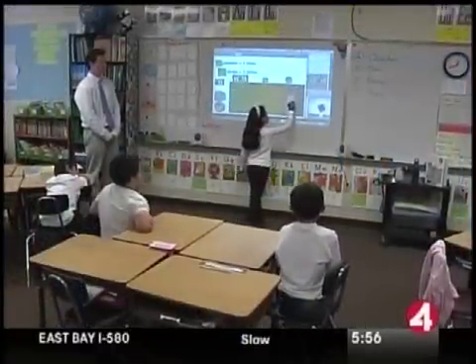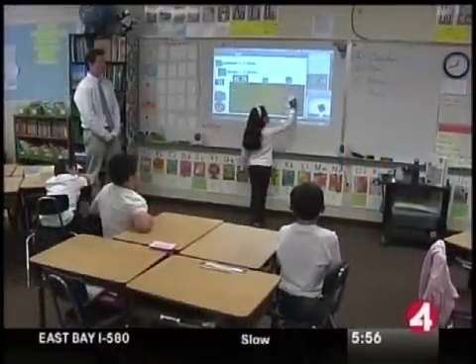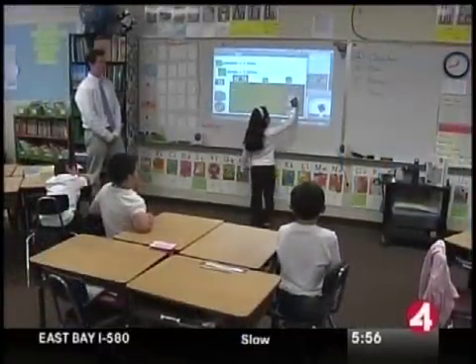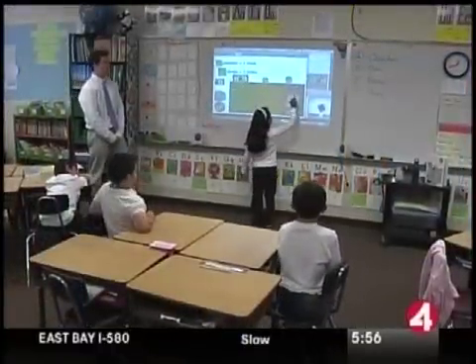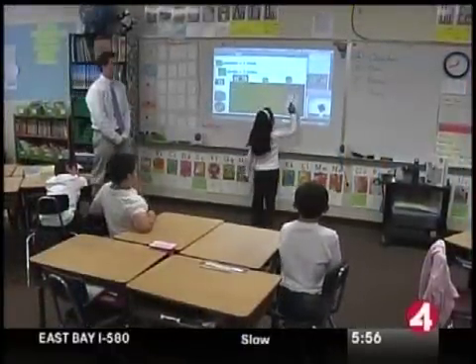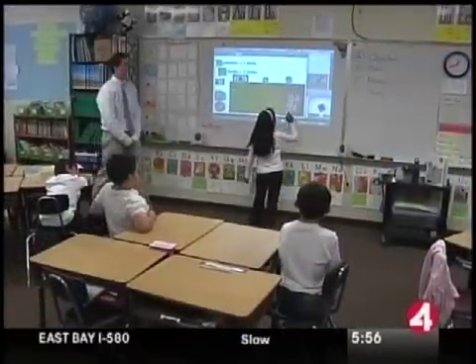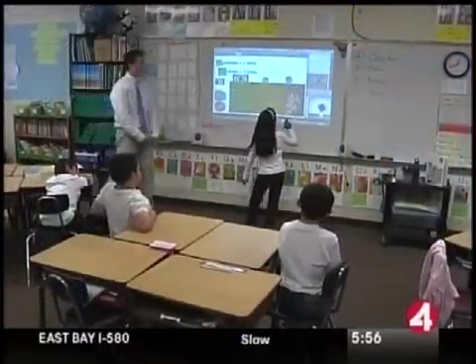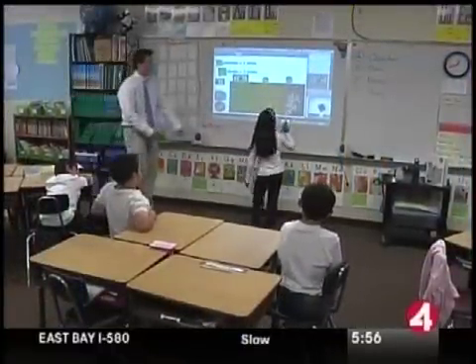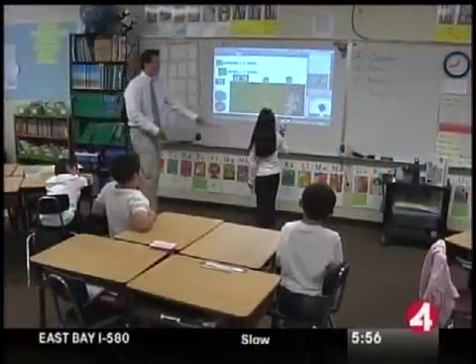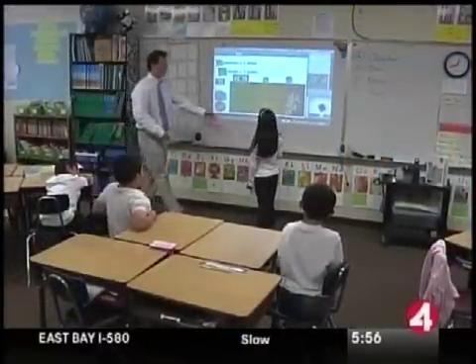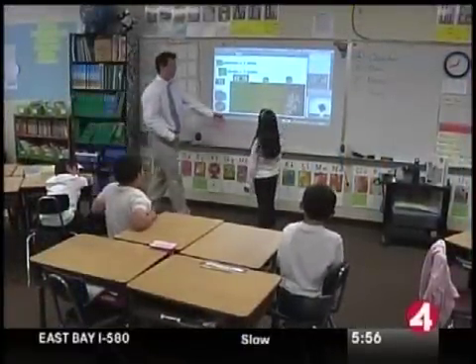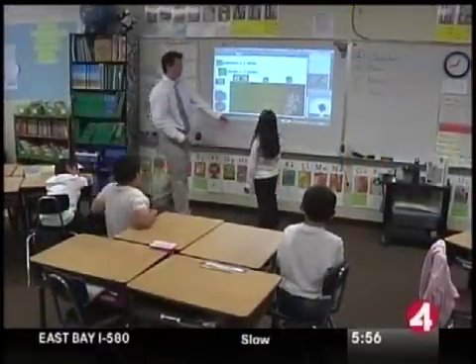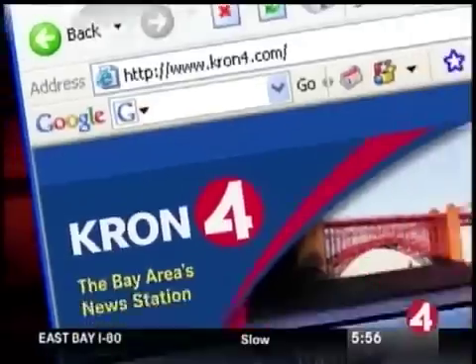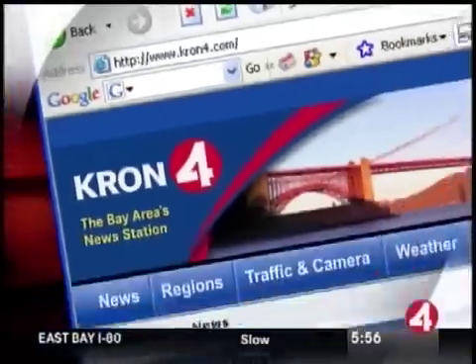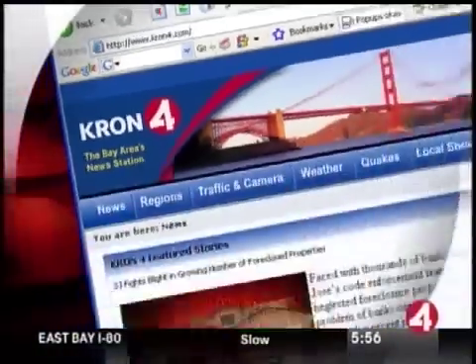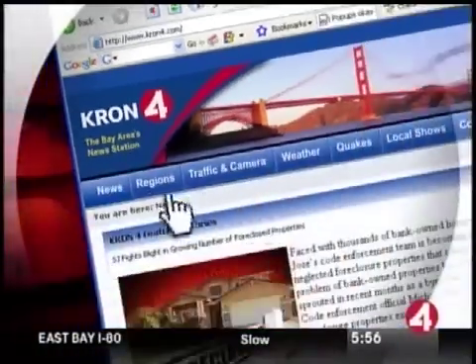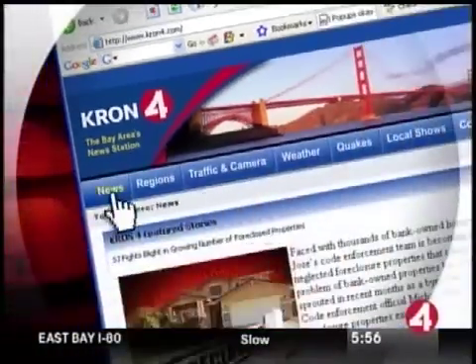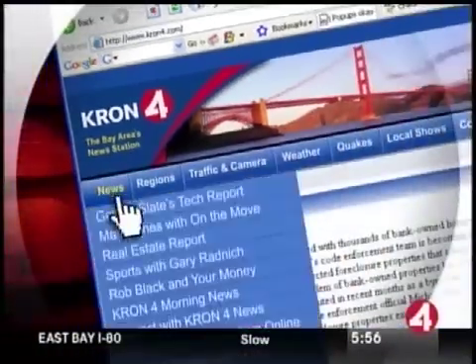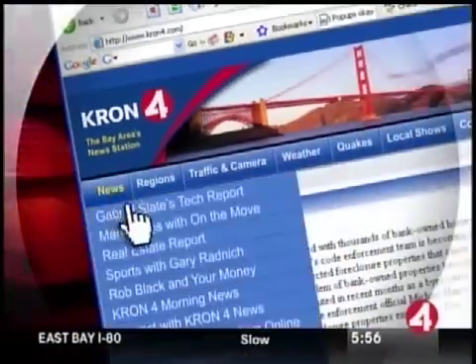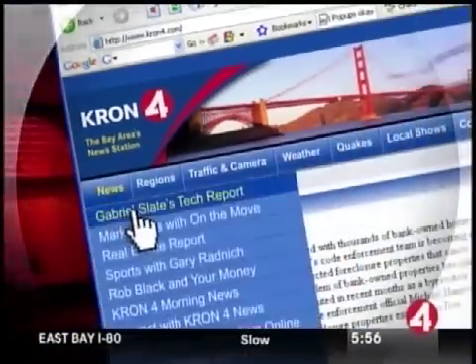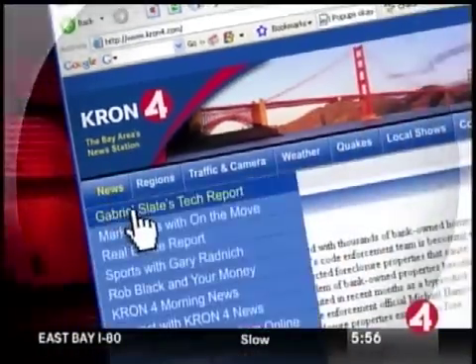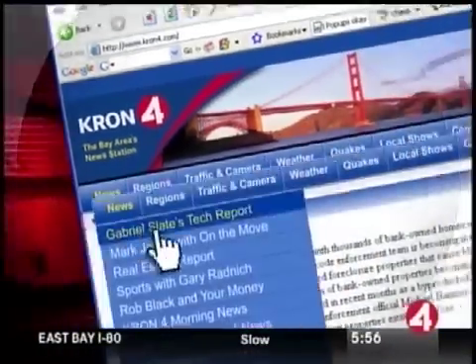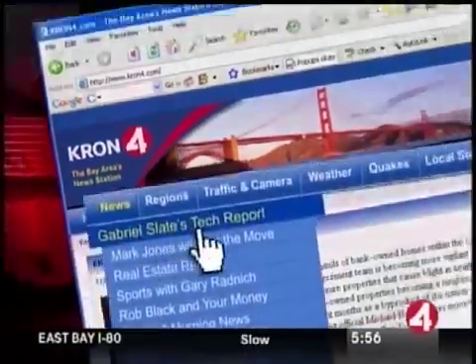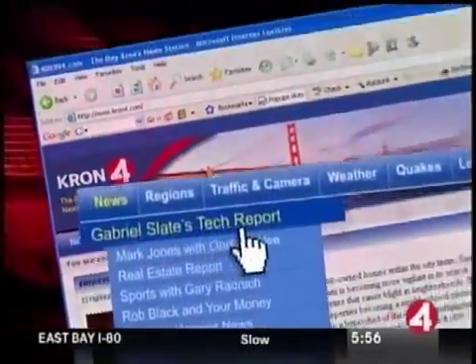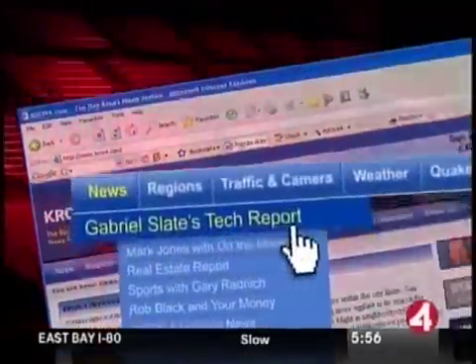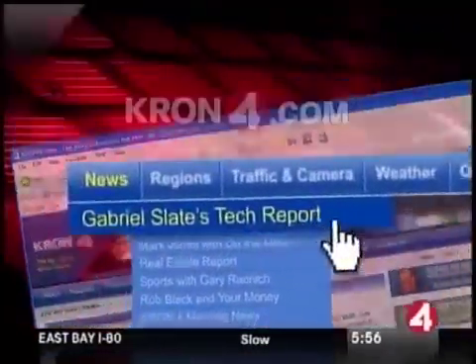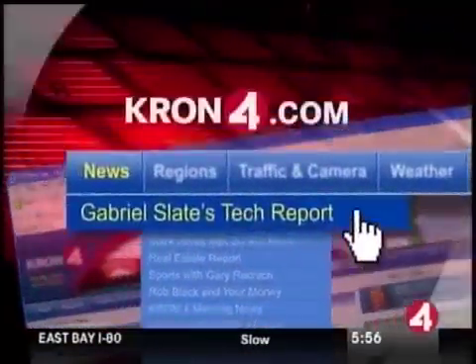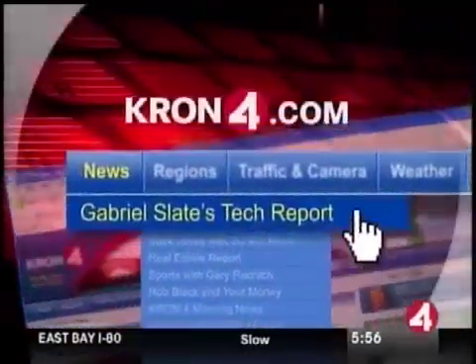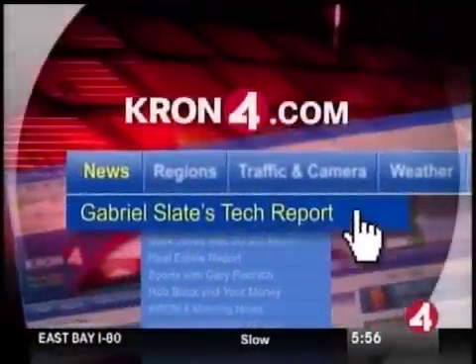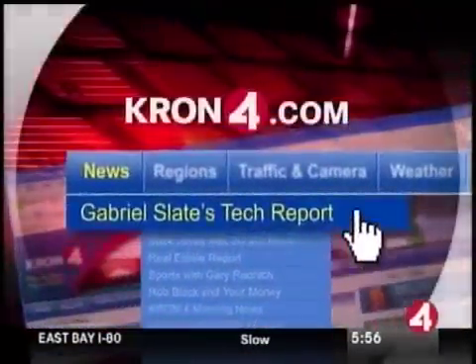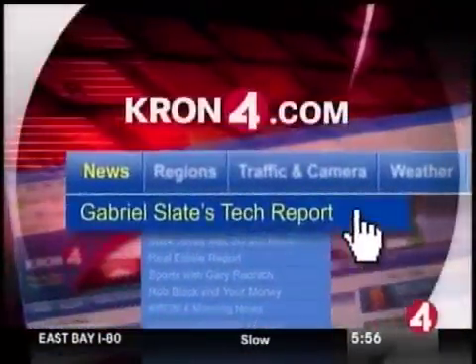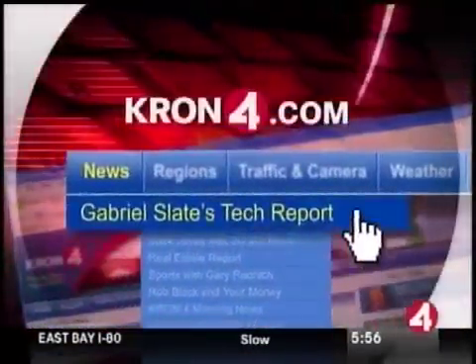Schools can apply for Obama's education stimulus money to fund one of these boards. They cost about $700. For more info, log on to Cron4.com and look for my tech page. Gabe Slate, Cron4 News.